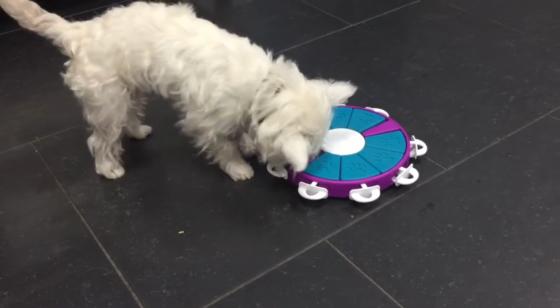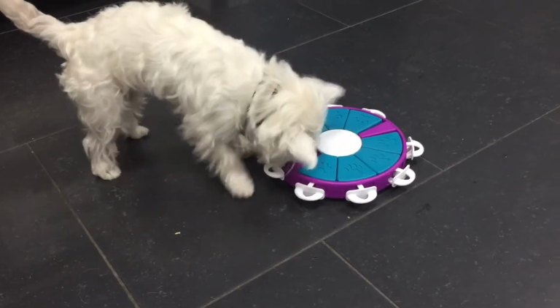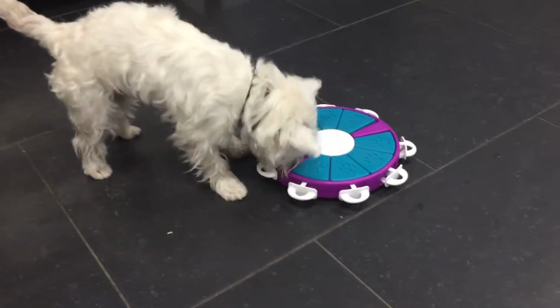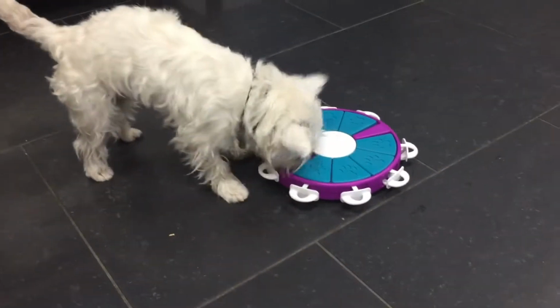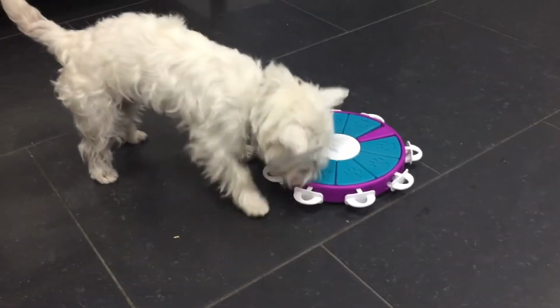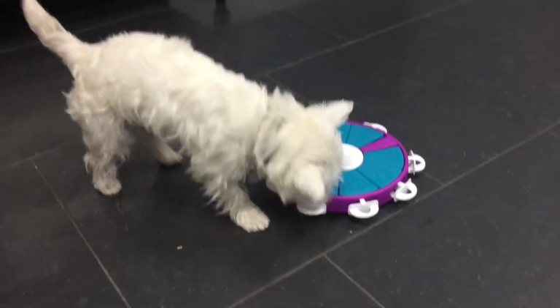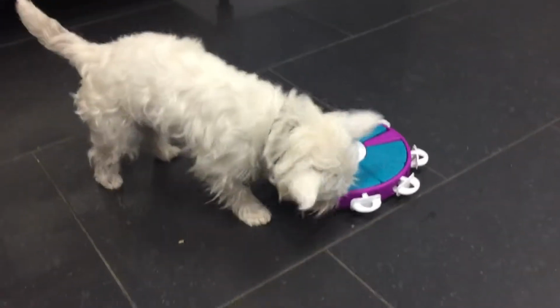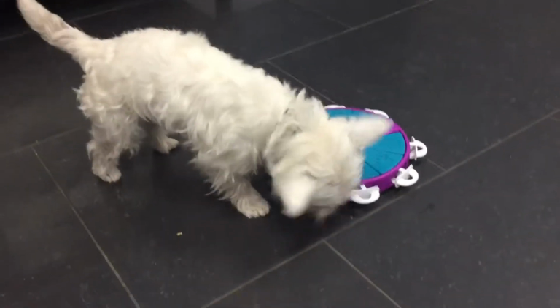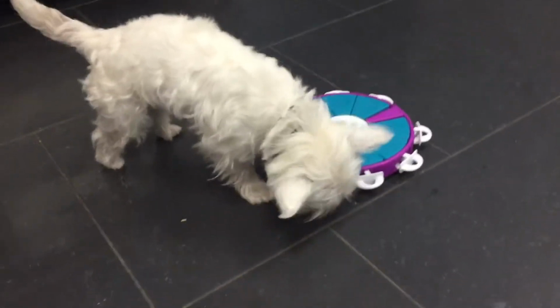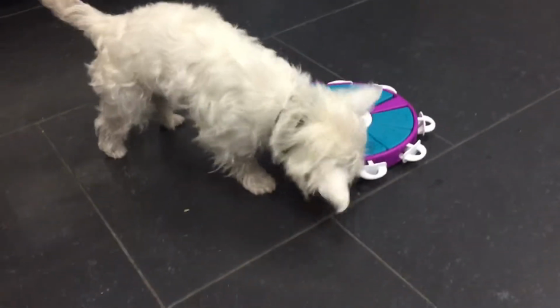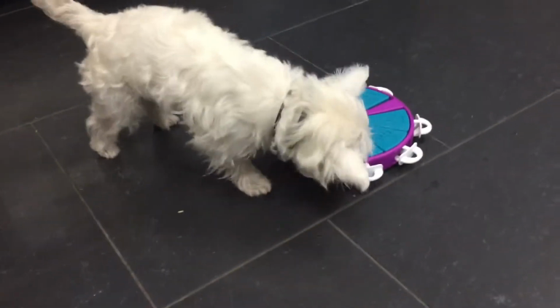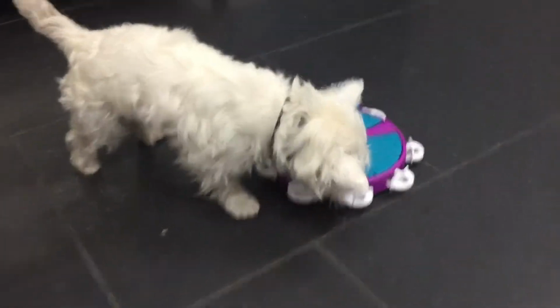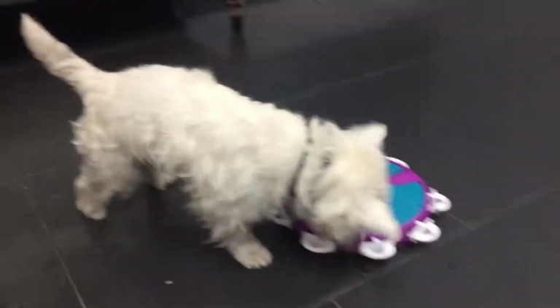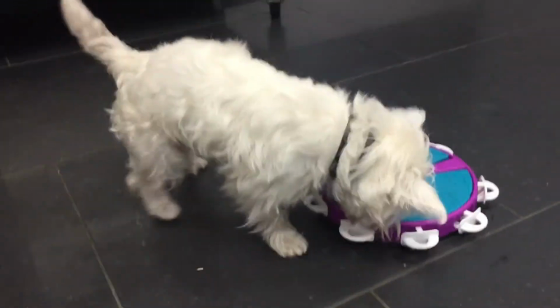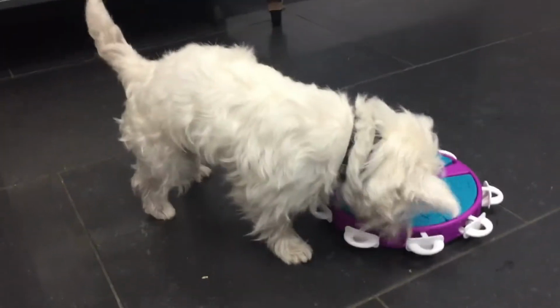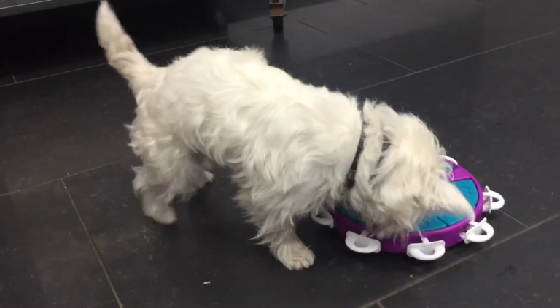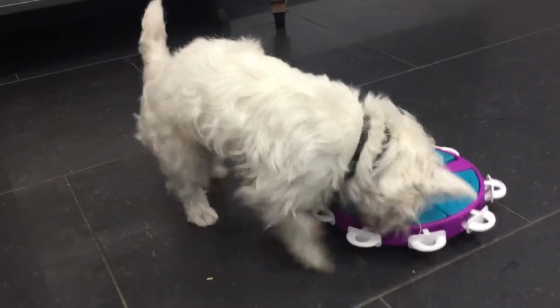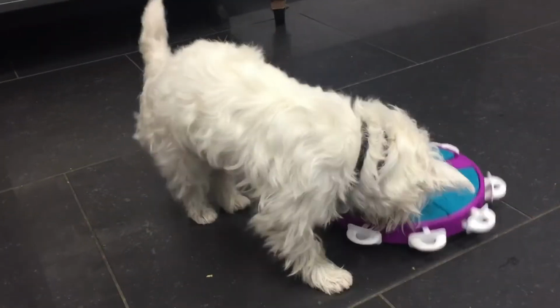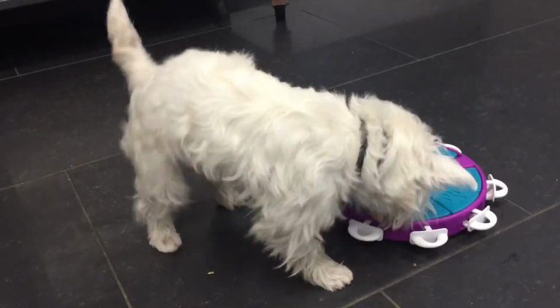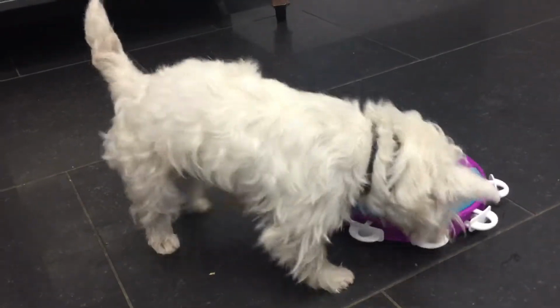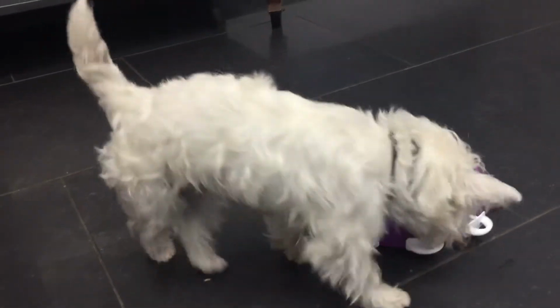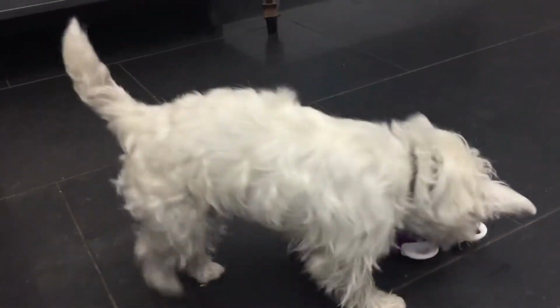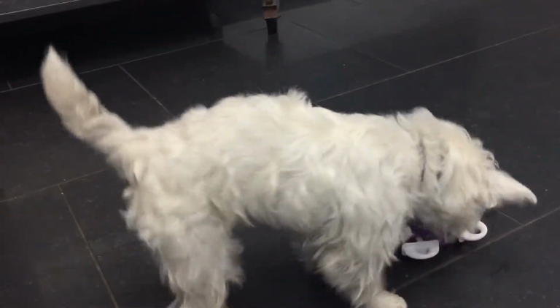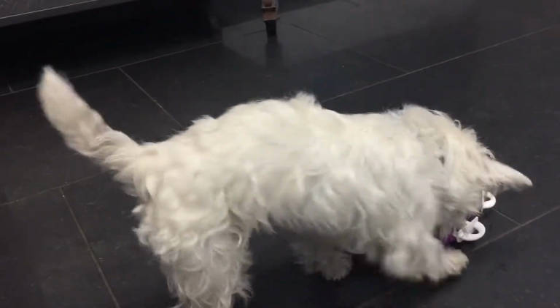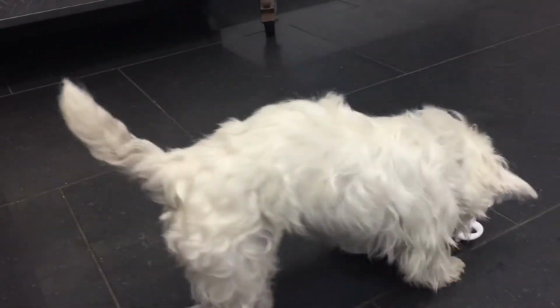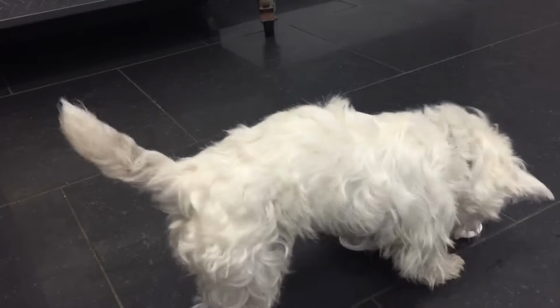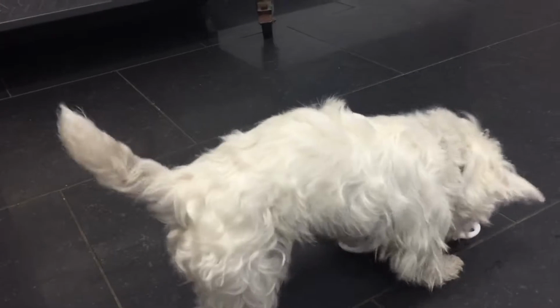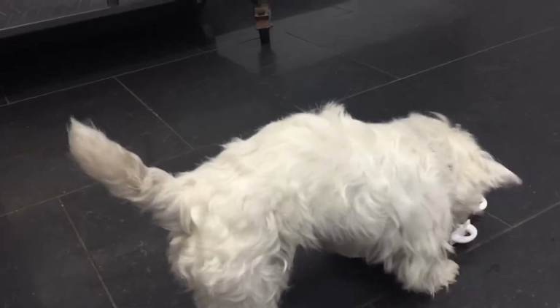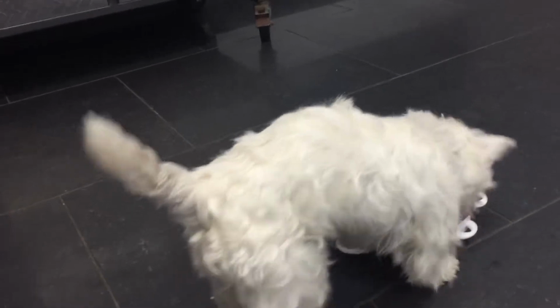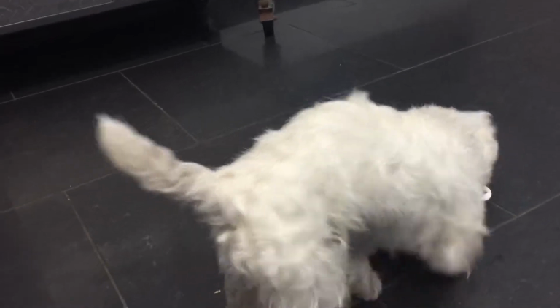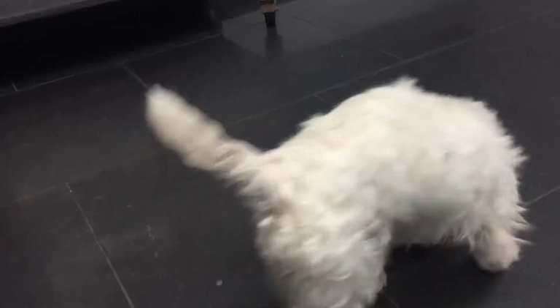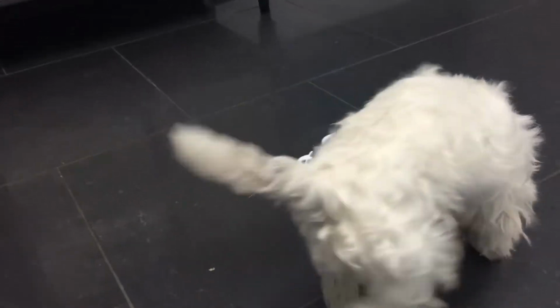Good morning everyone, this is the Pet Shop Boys. Today I have Ms. Madeline doing the dog twister.